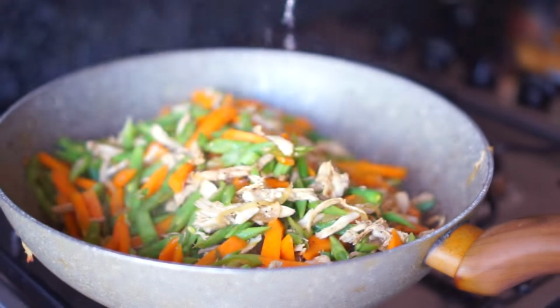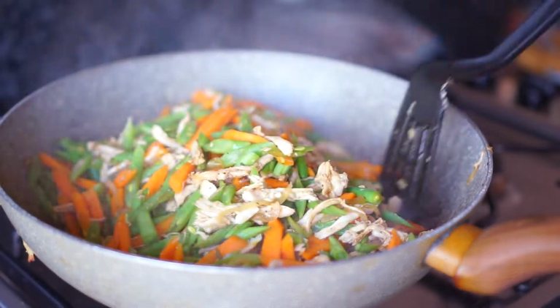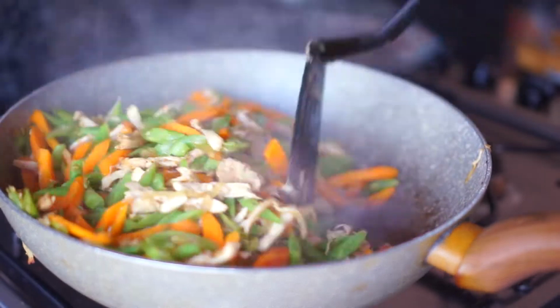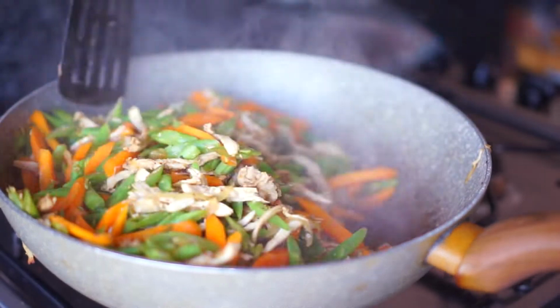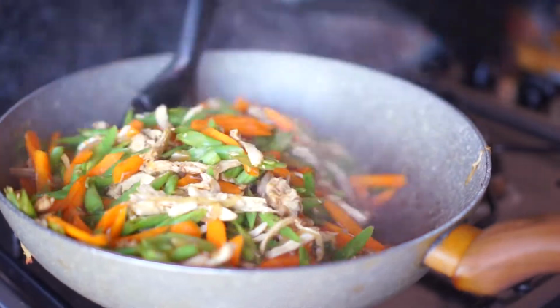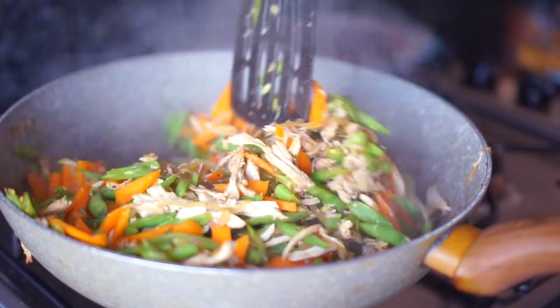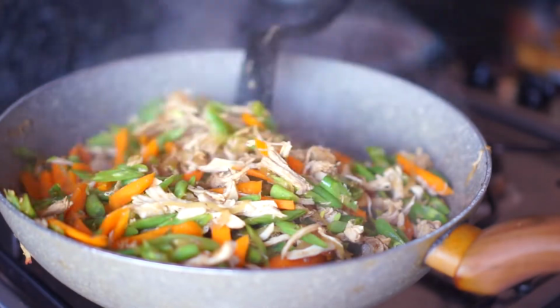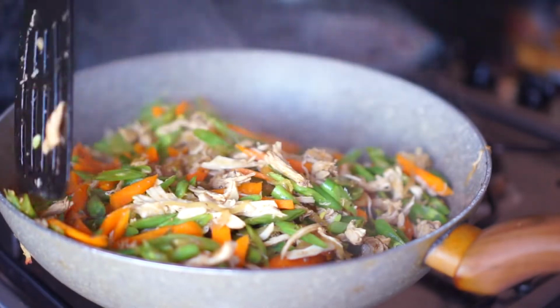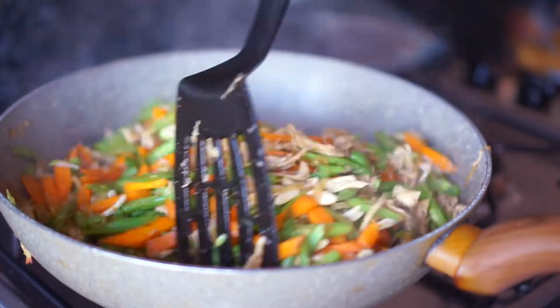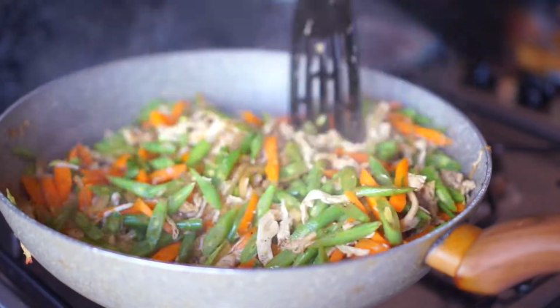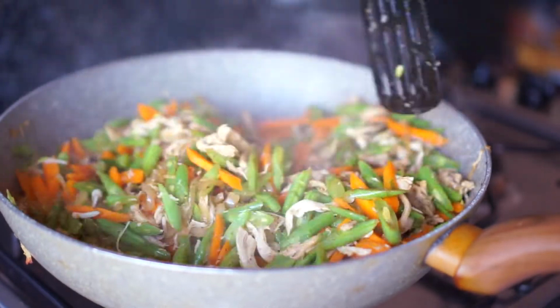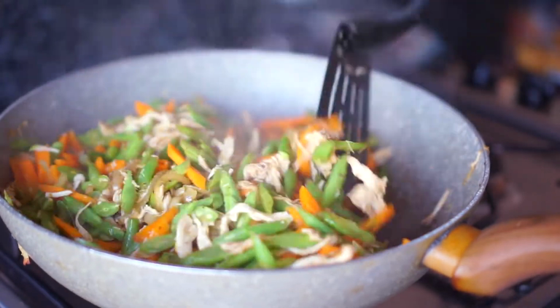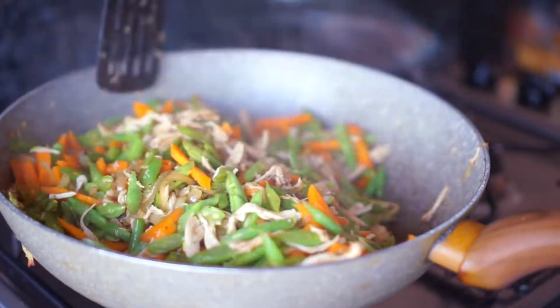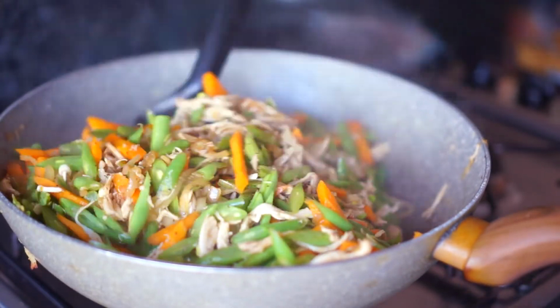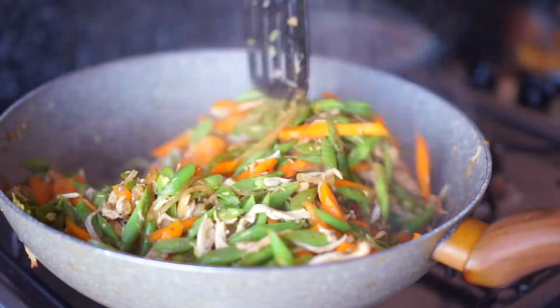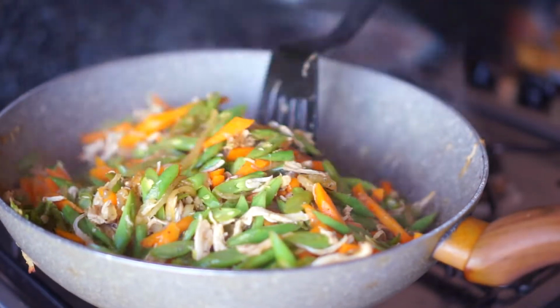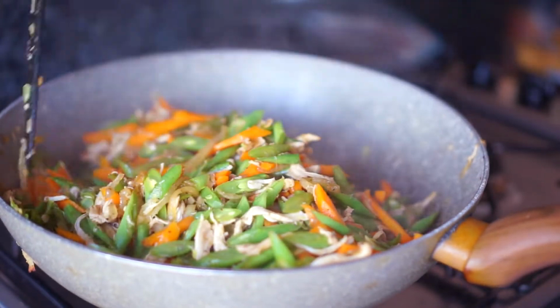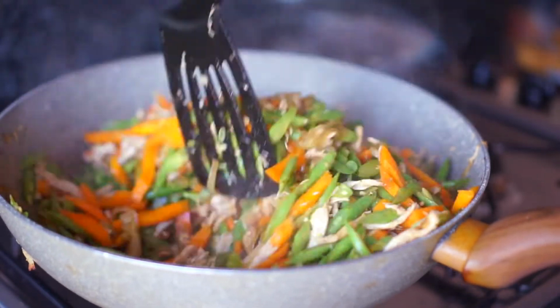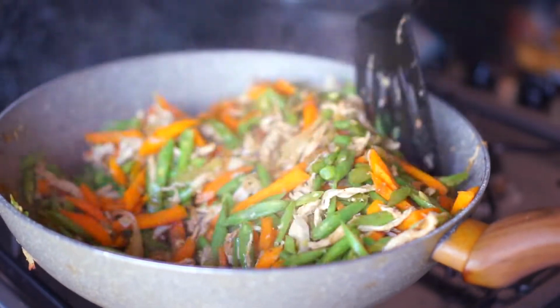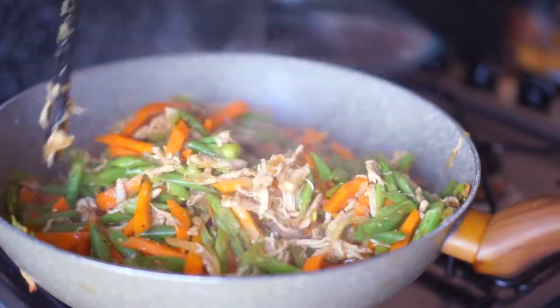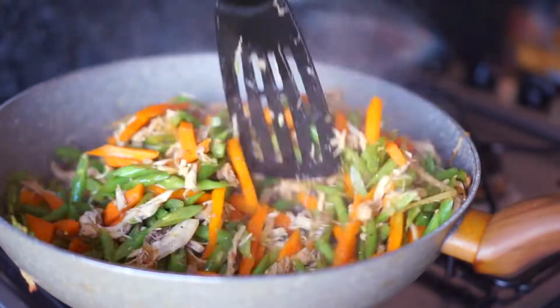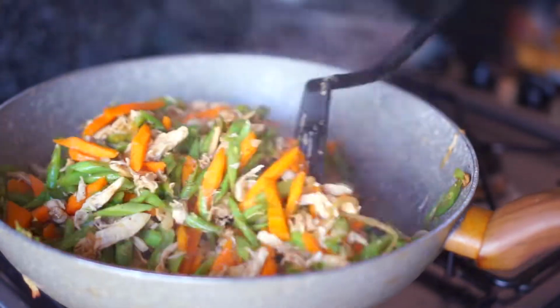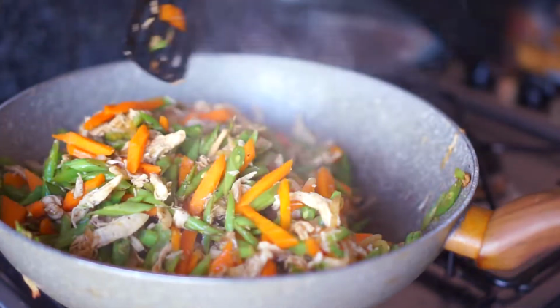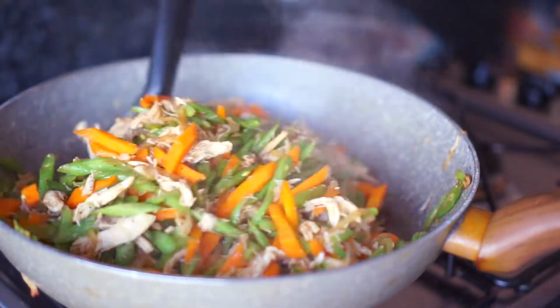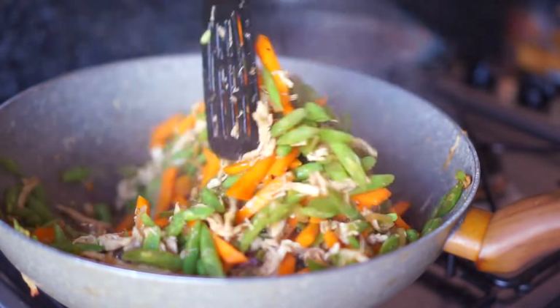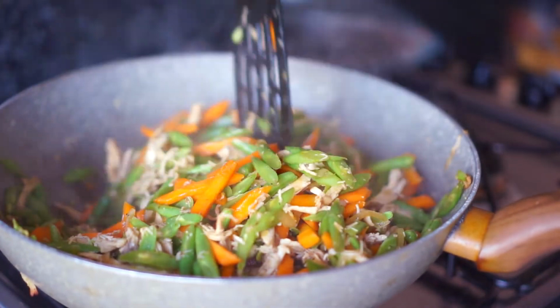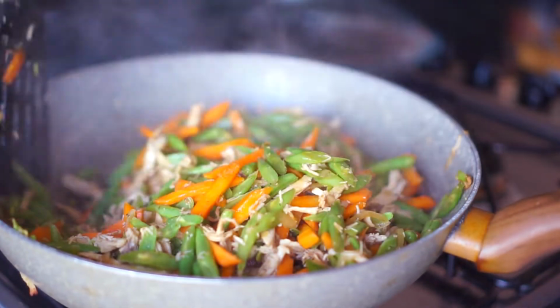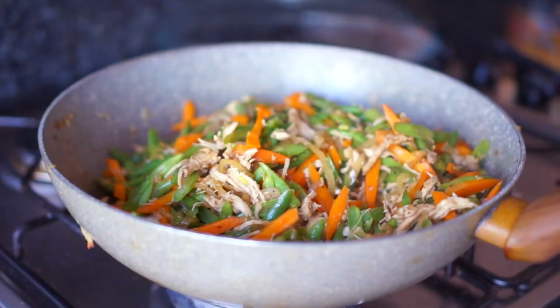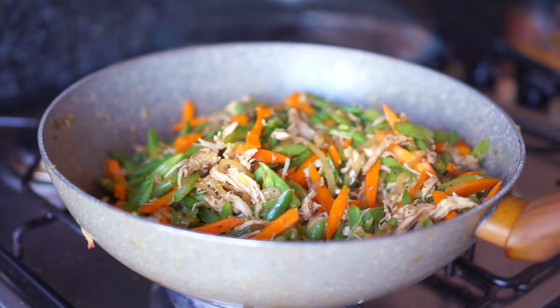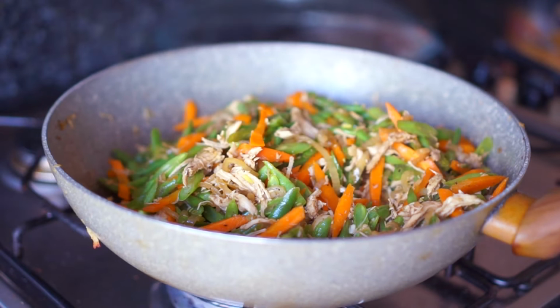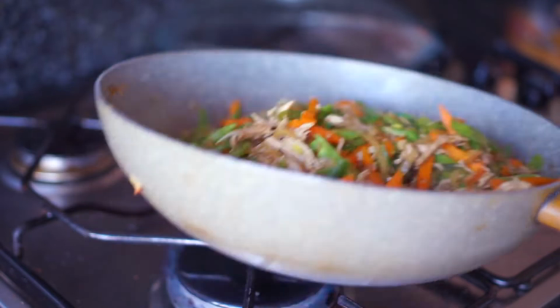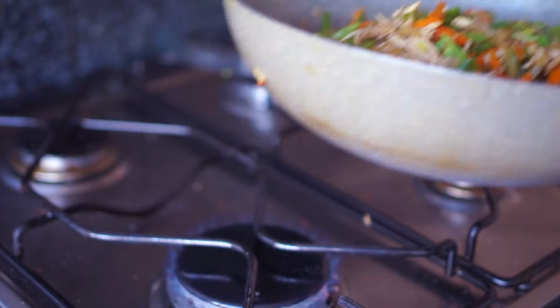Once the vegetables are all soft, transfer the mixture into a large bowl or platter and set aside.